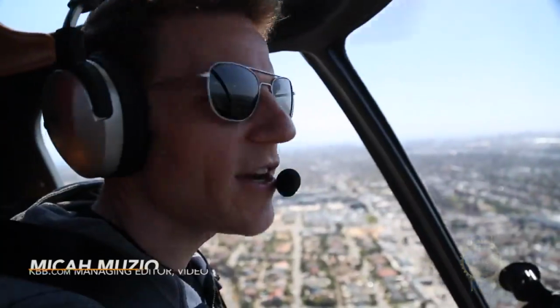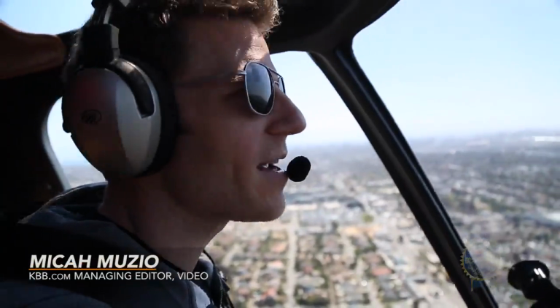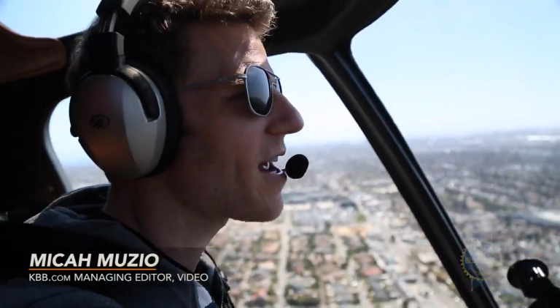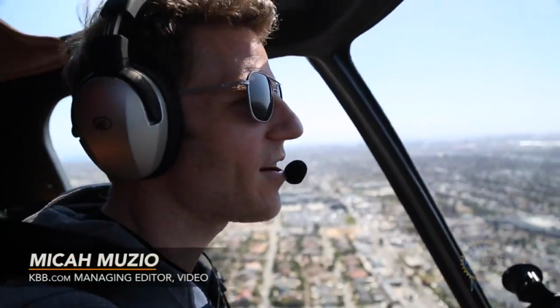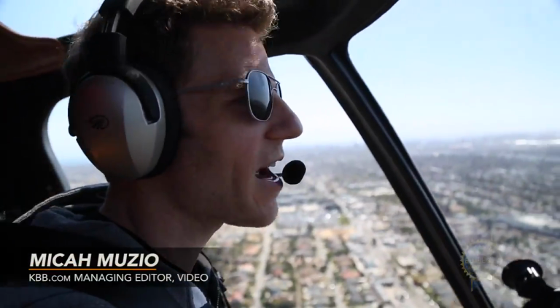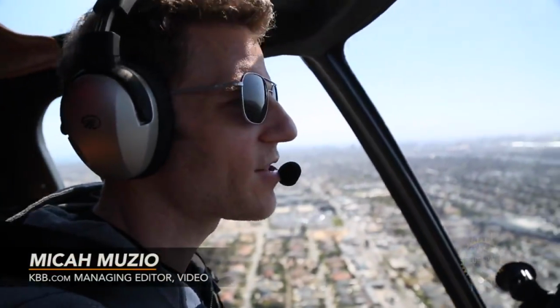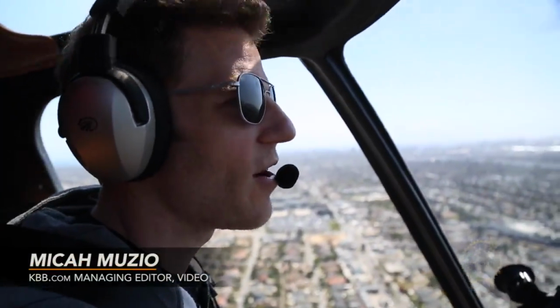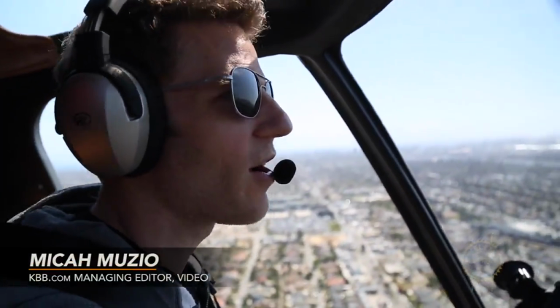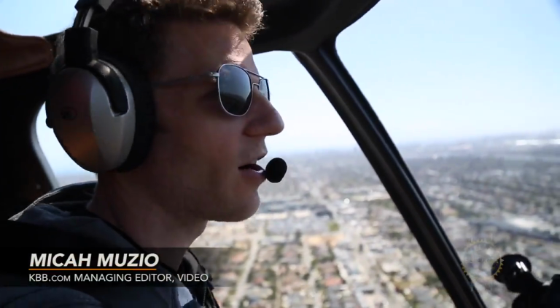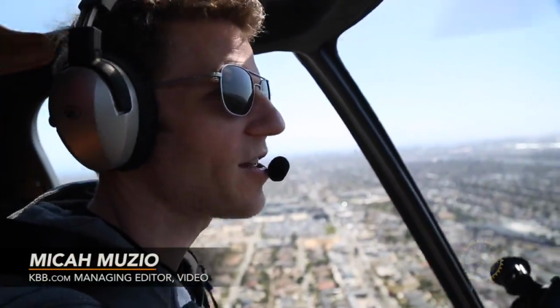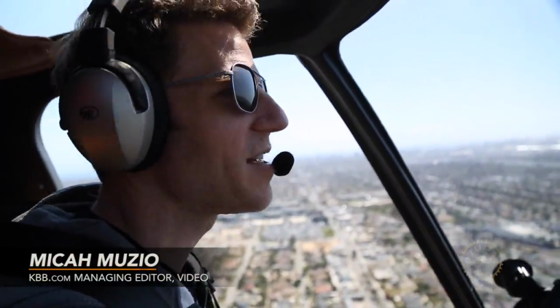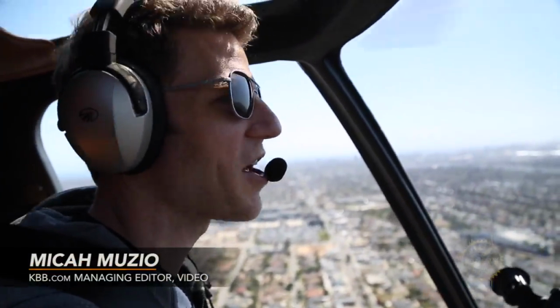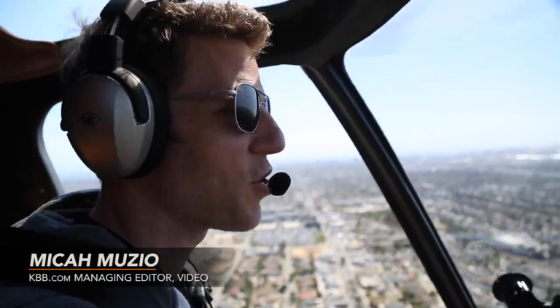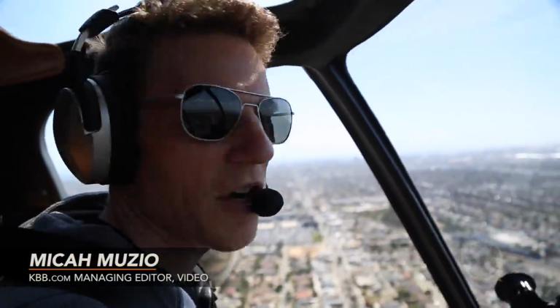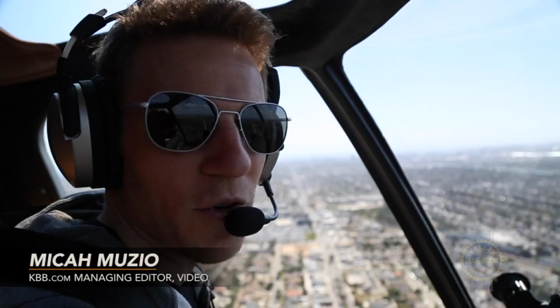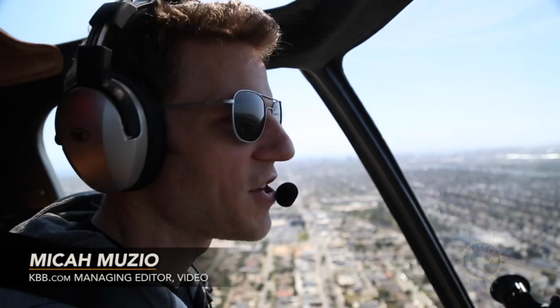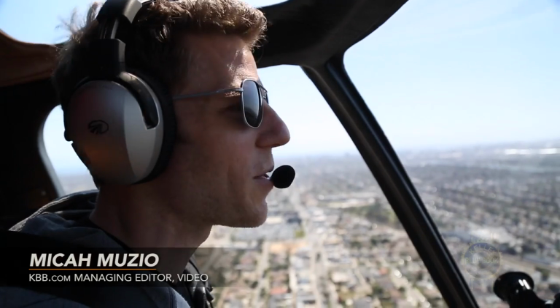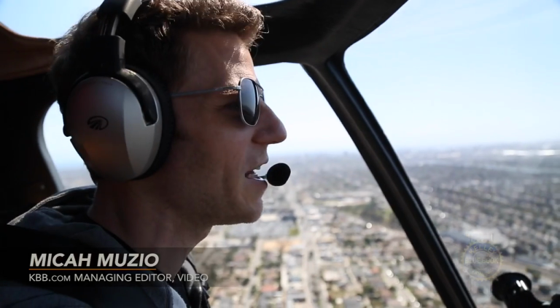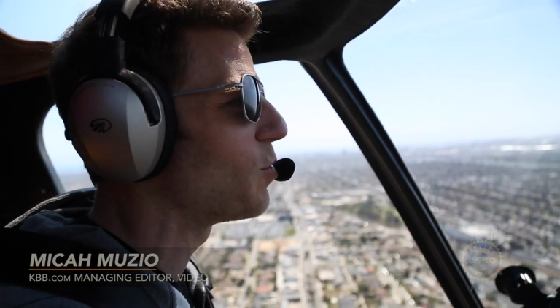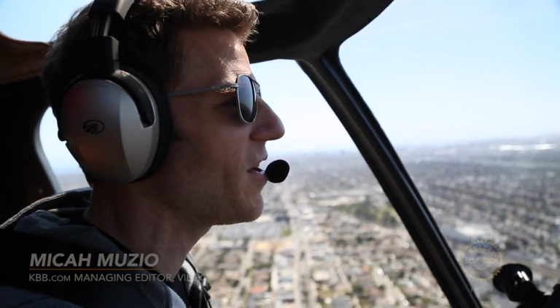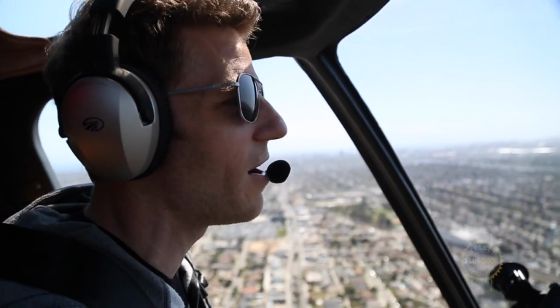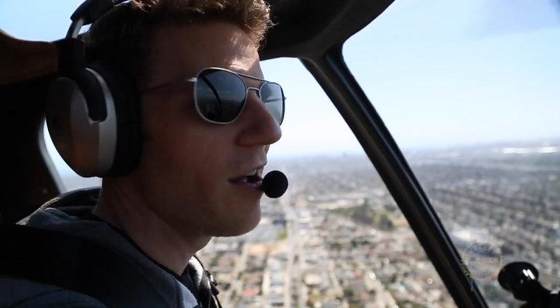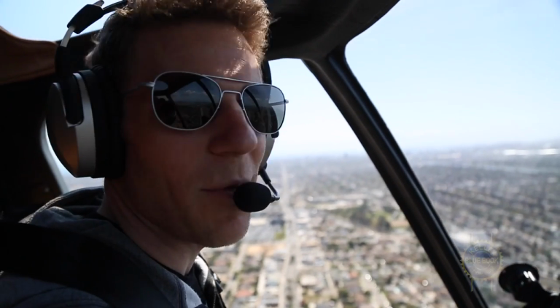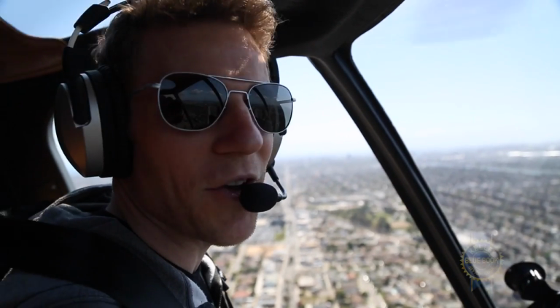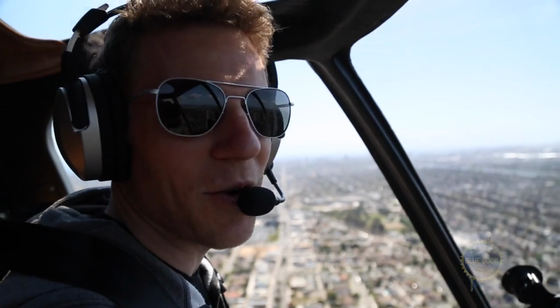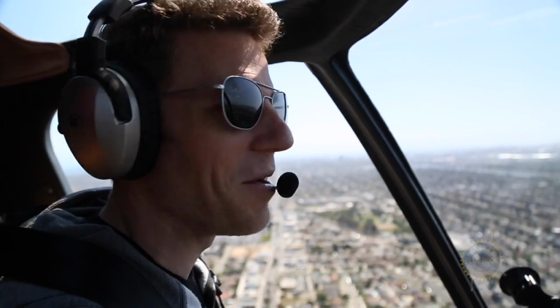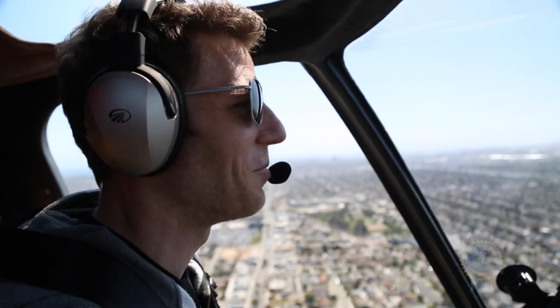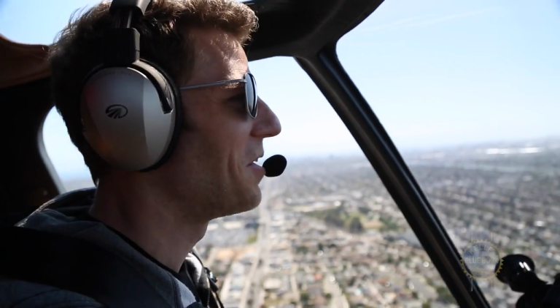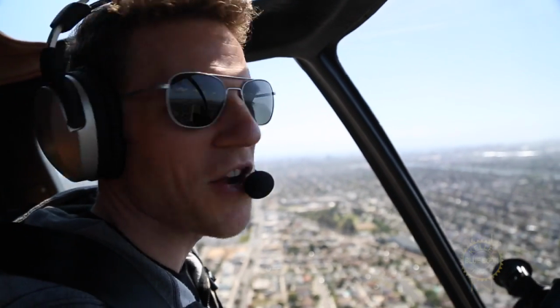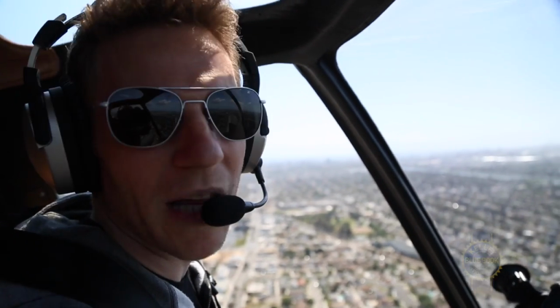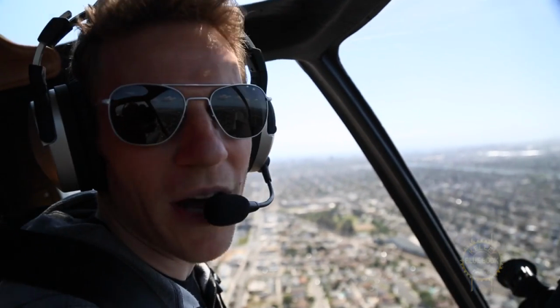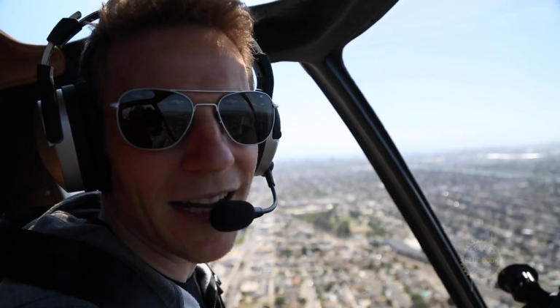Goodyear makes tires. Tires go on cars. That seems like a good enough reason to do a Kelly Blue Book video about the Goodyear blimp. Let's go blimp hunting.